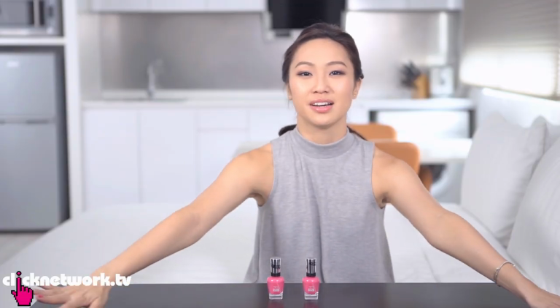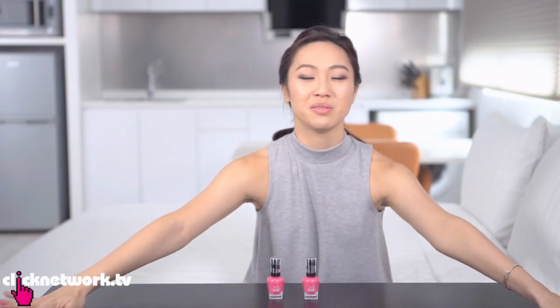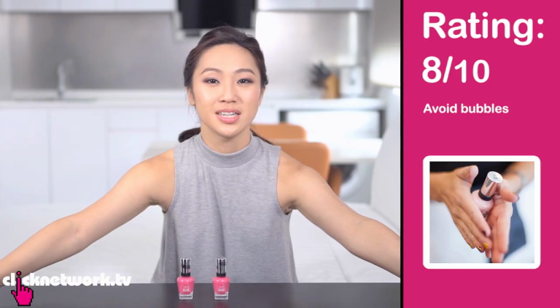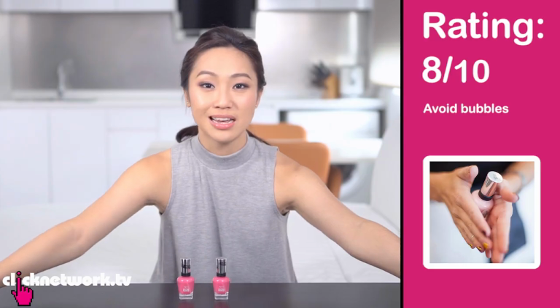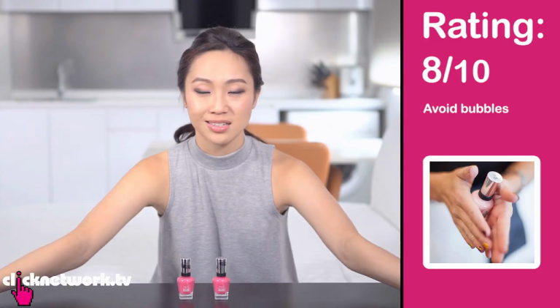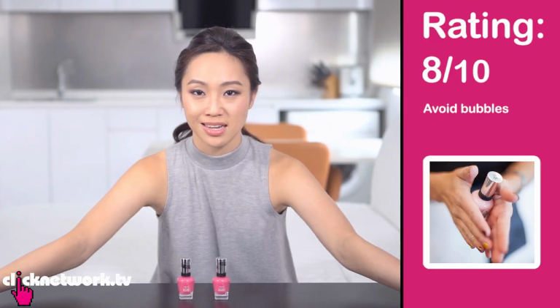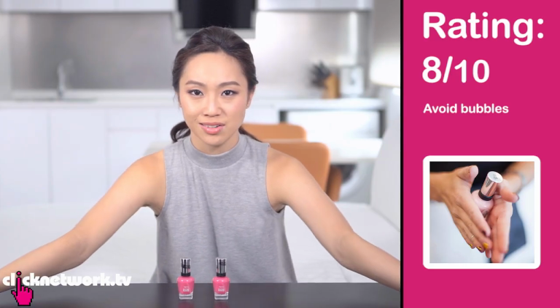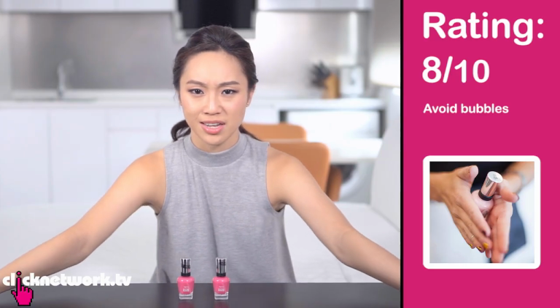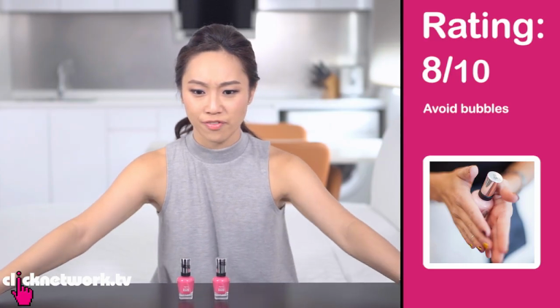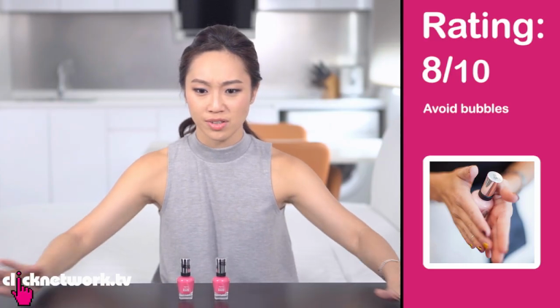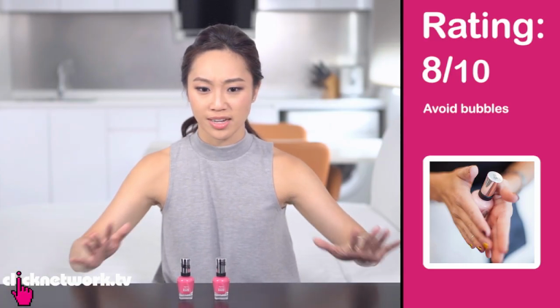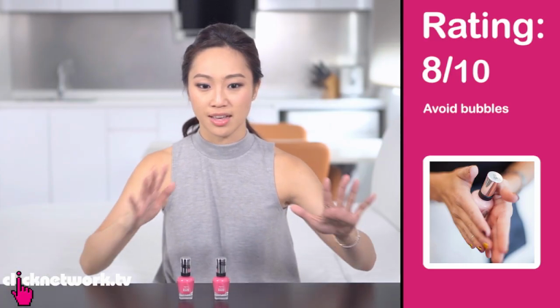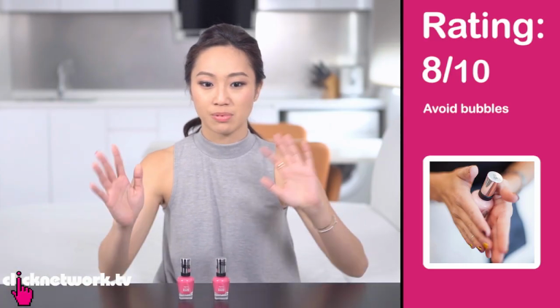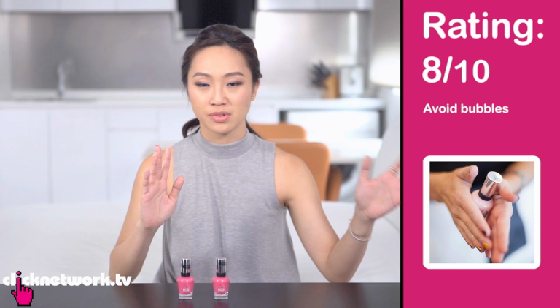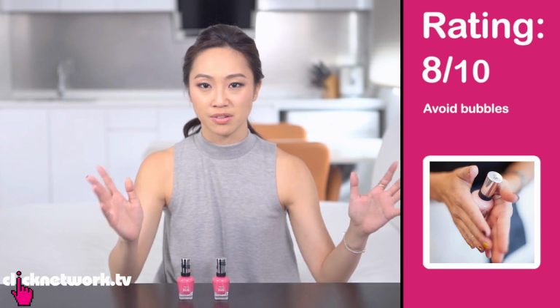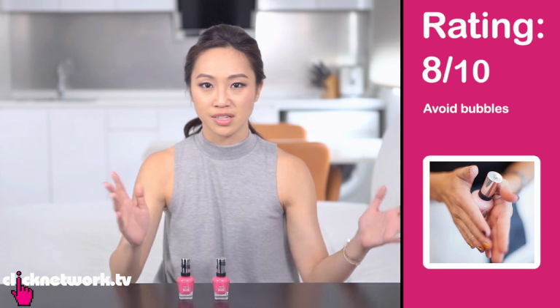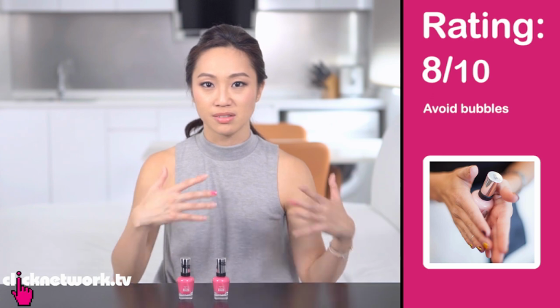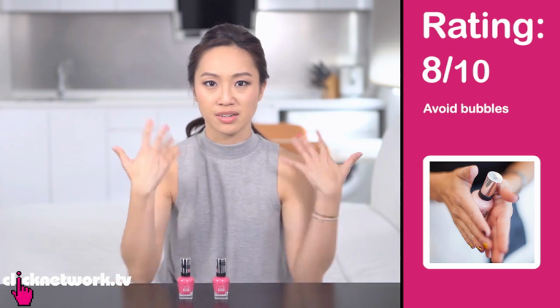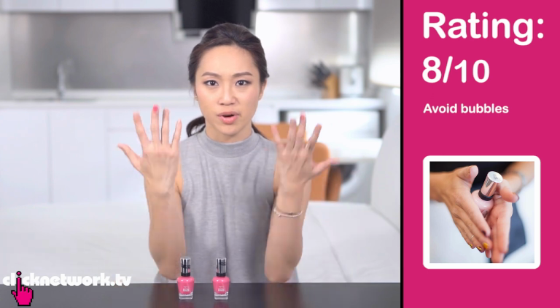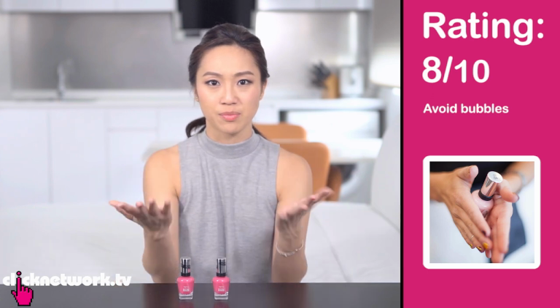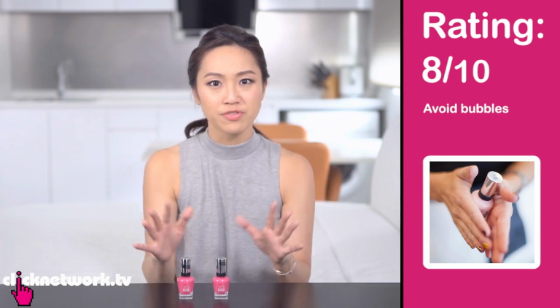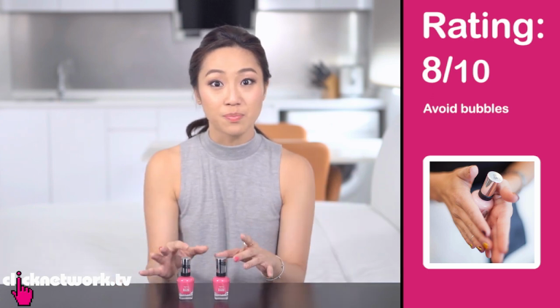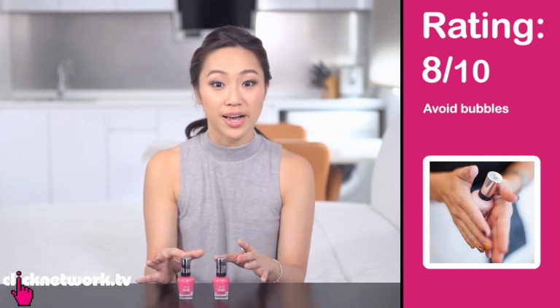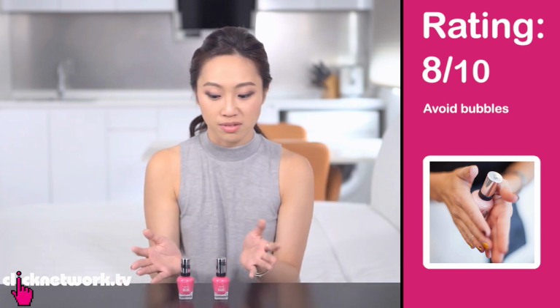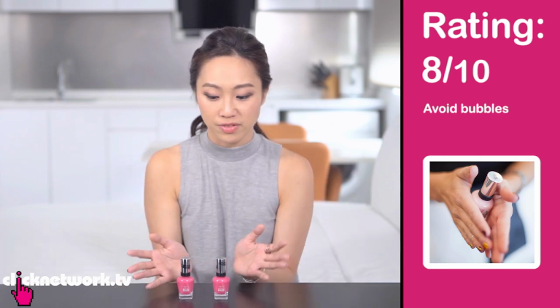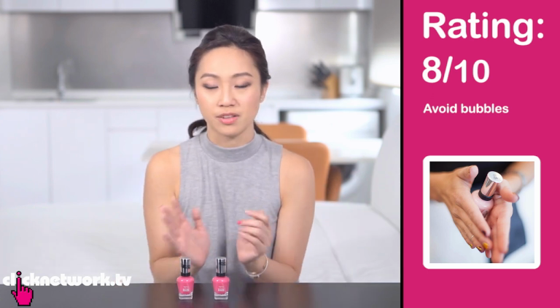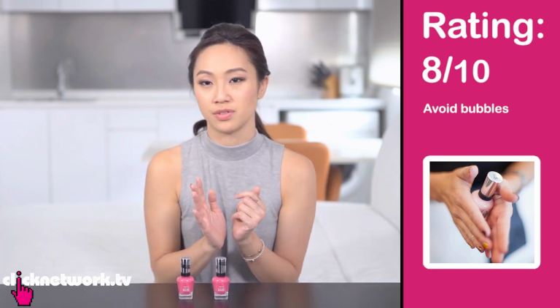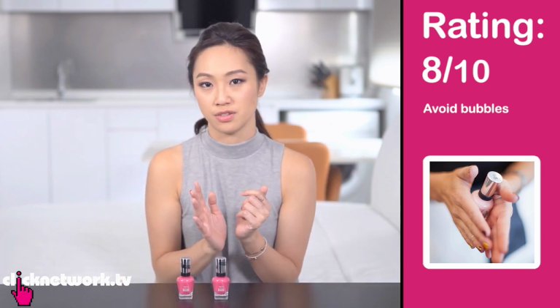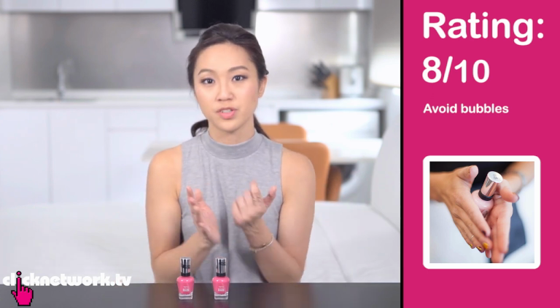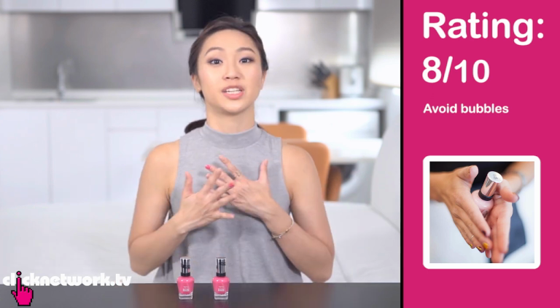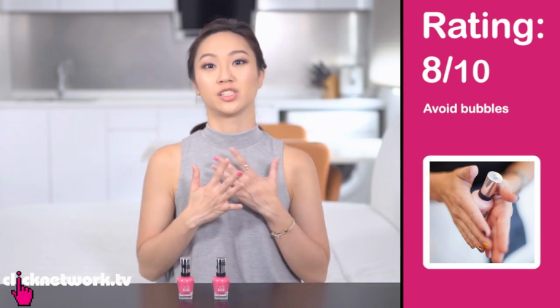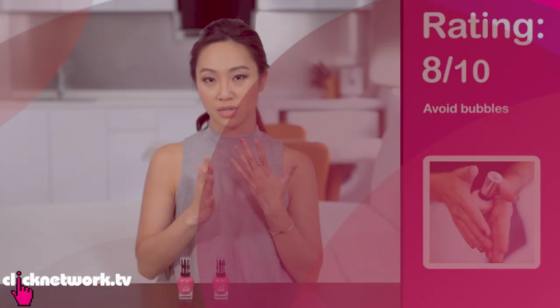I would give this an 8 out of 10 because the air bubble theory didn't quite get proven, but I could definitely feel a difference in application.